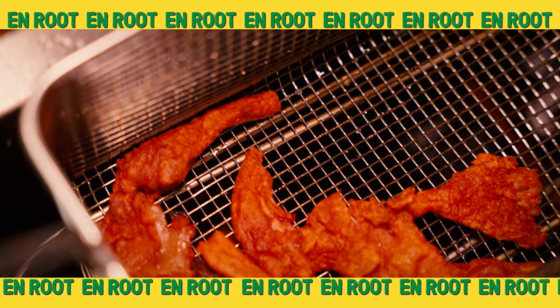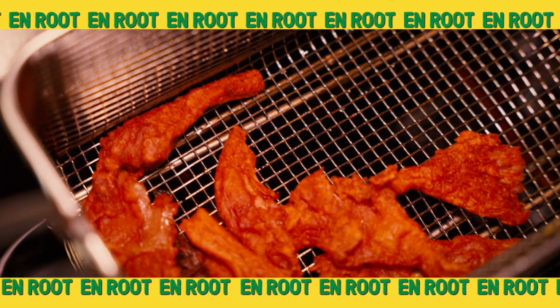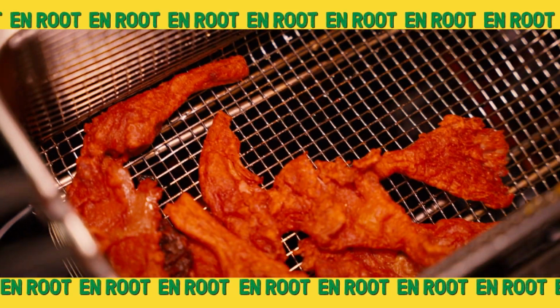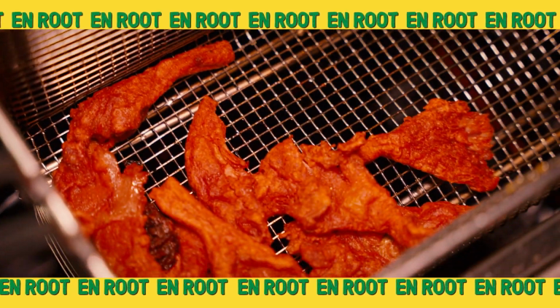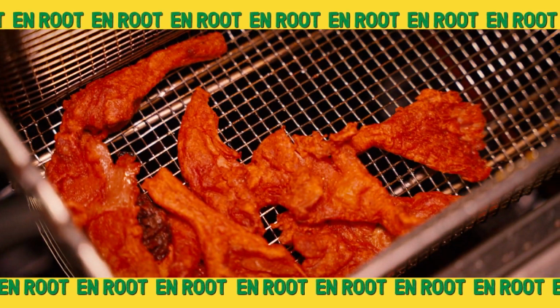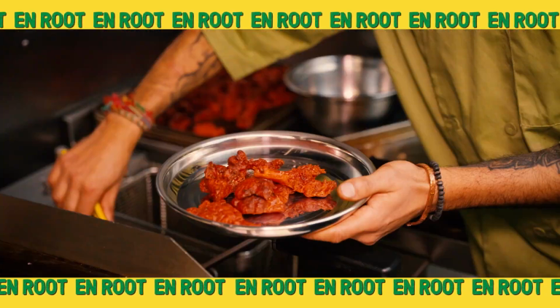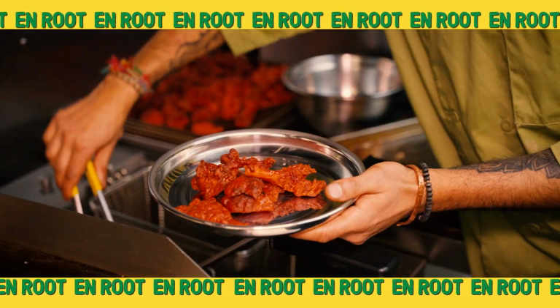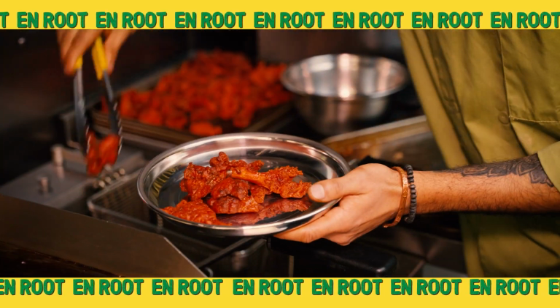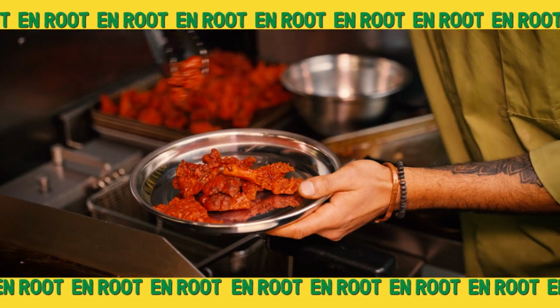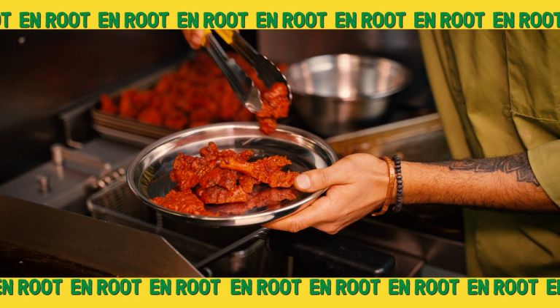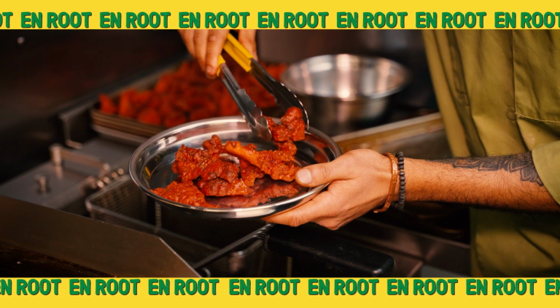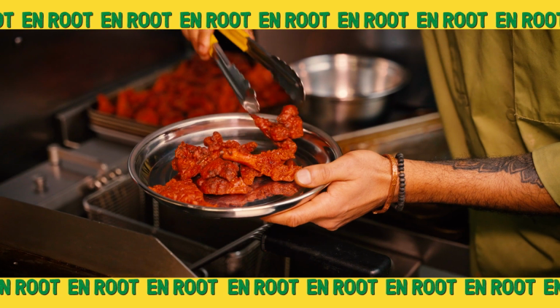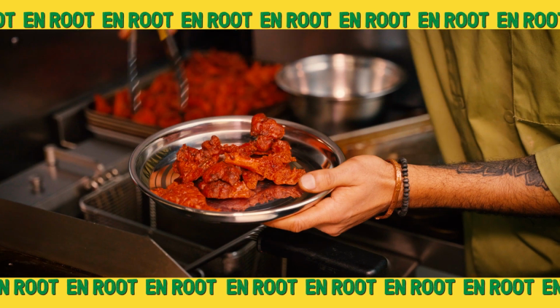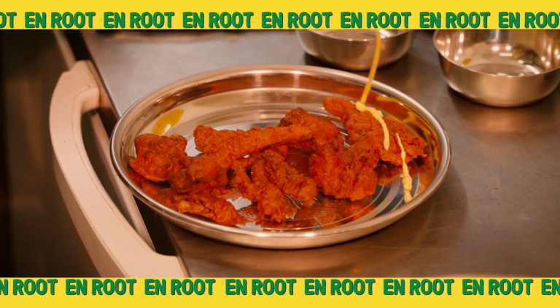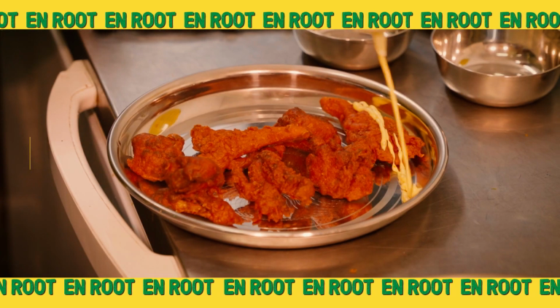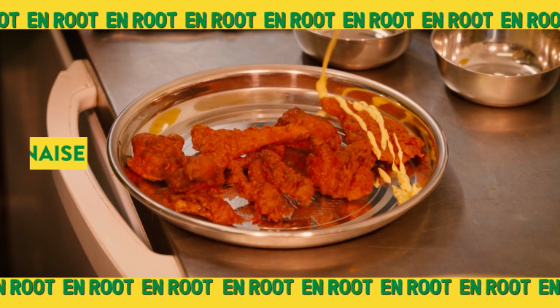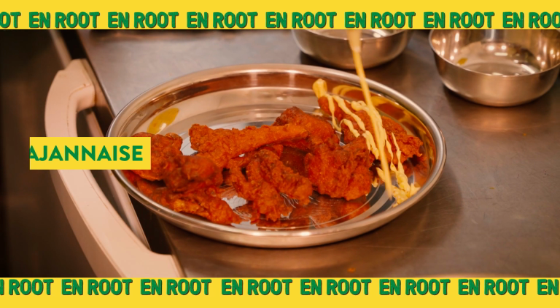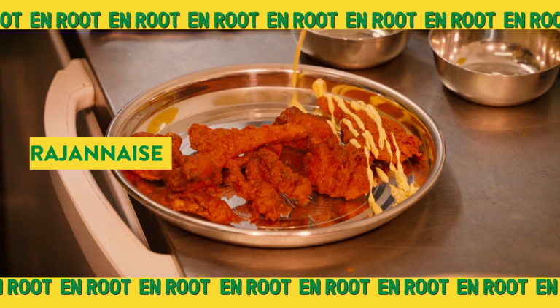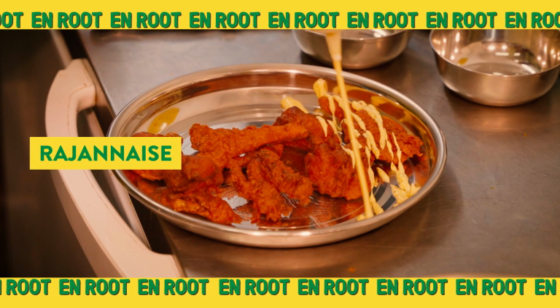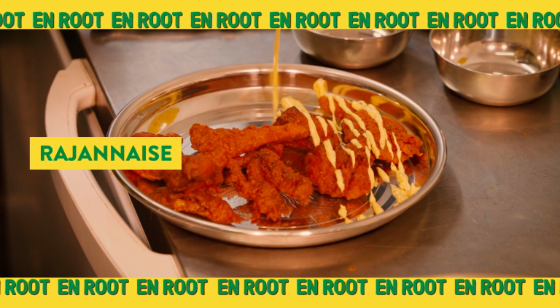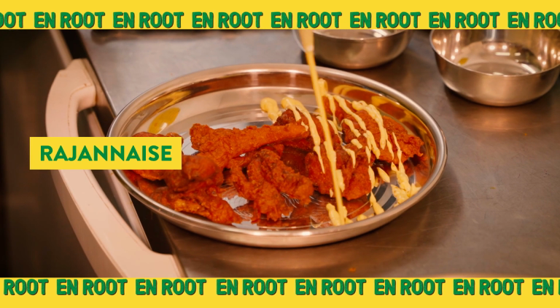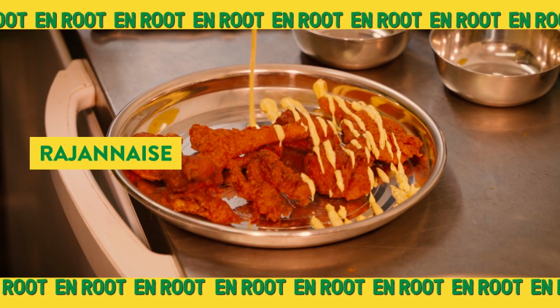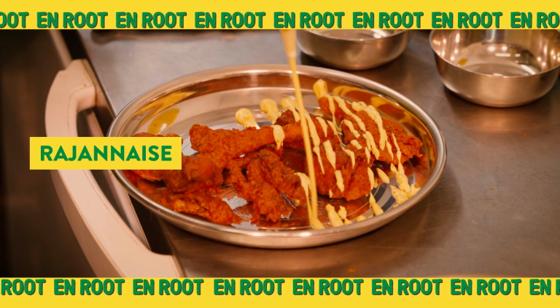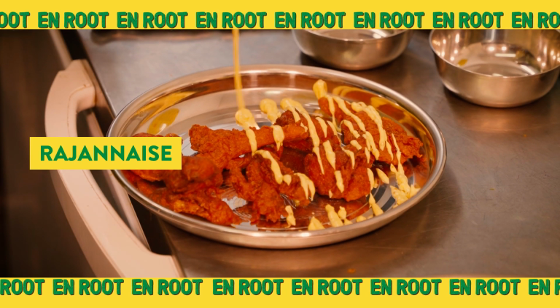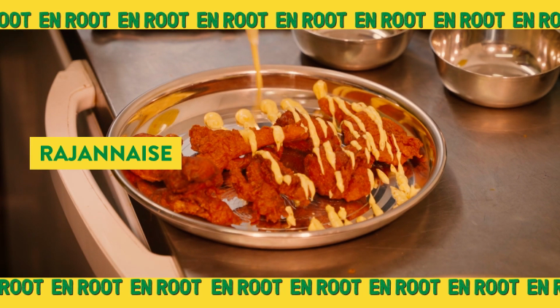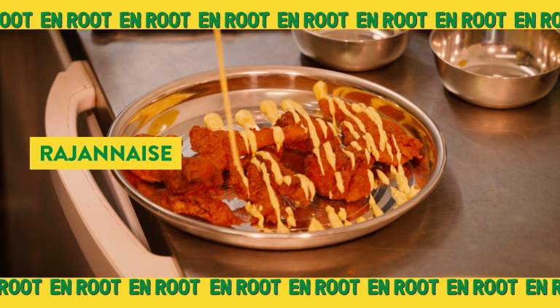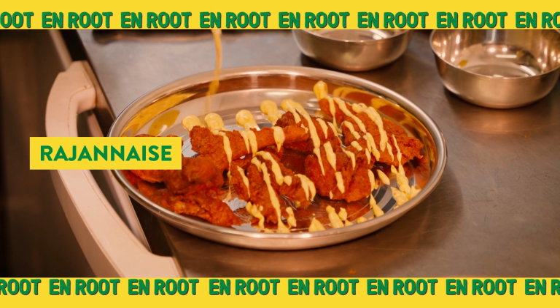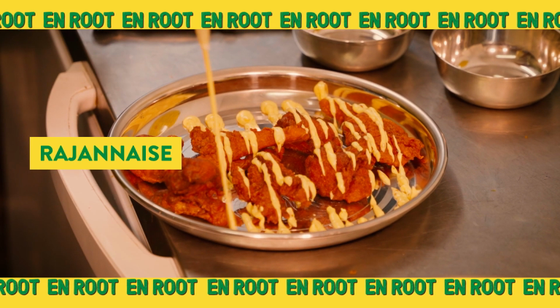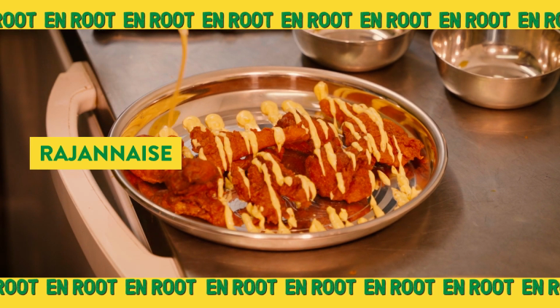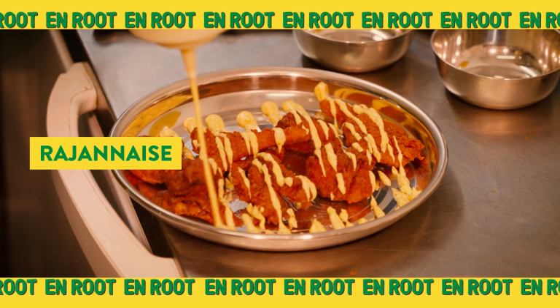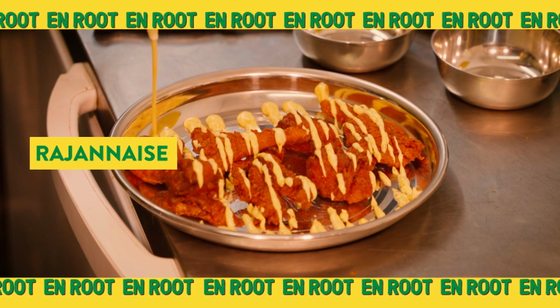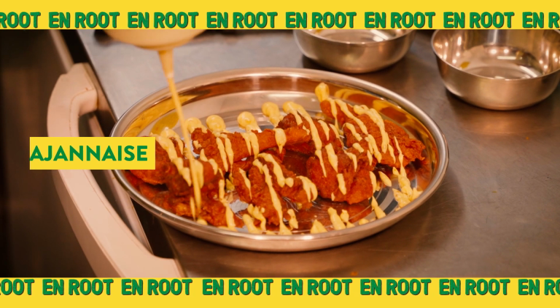This is served with Rajanase, which is our very own vegan mayonnaise.